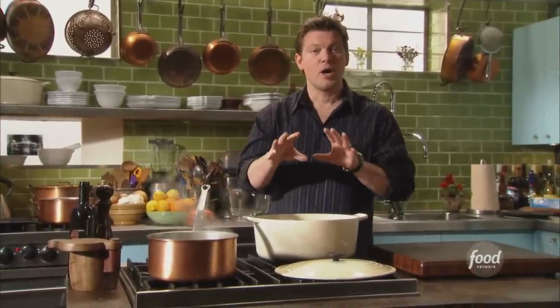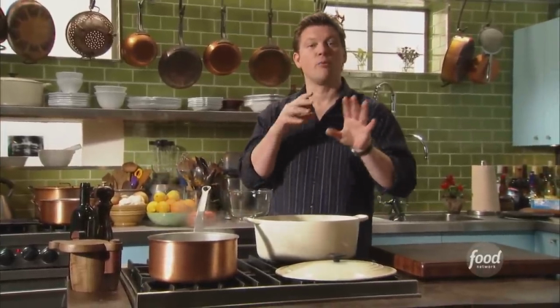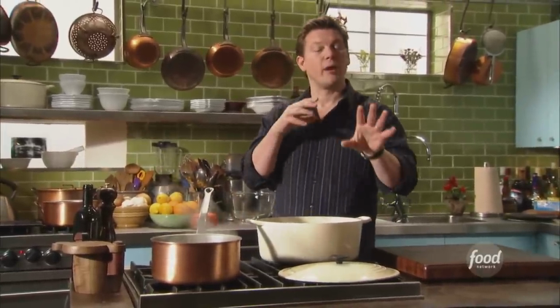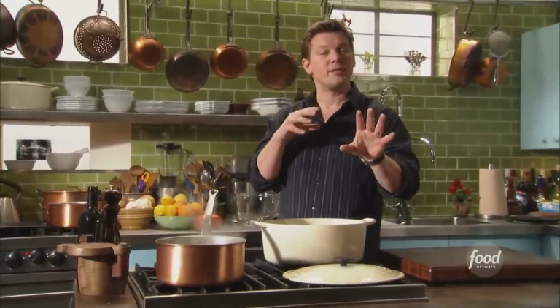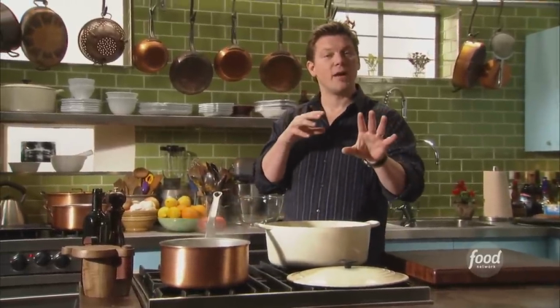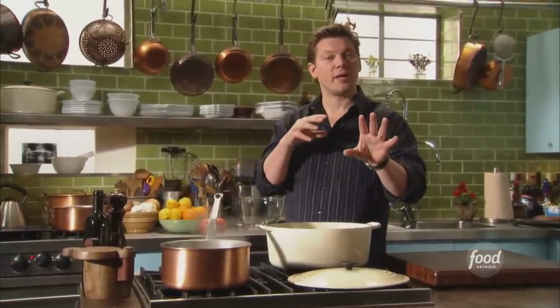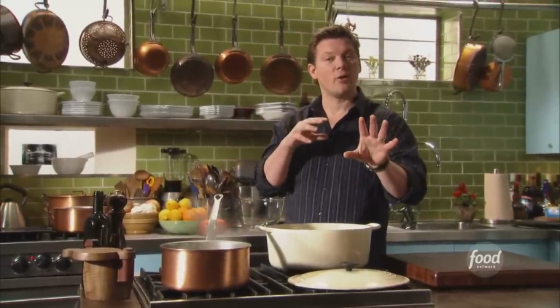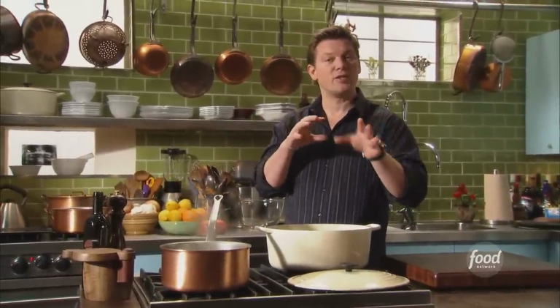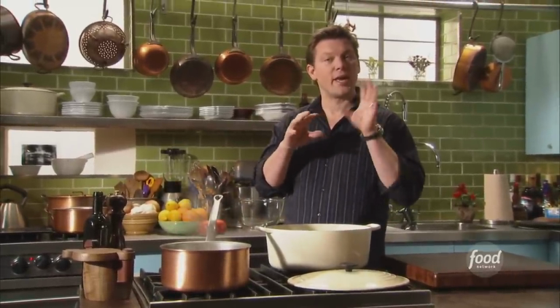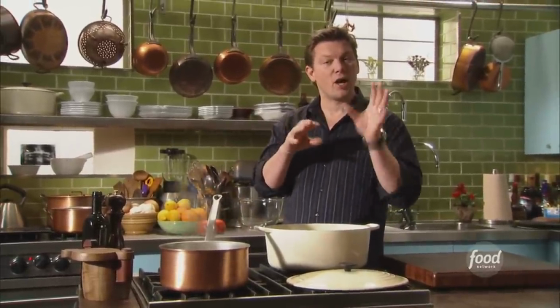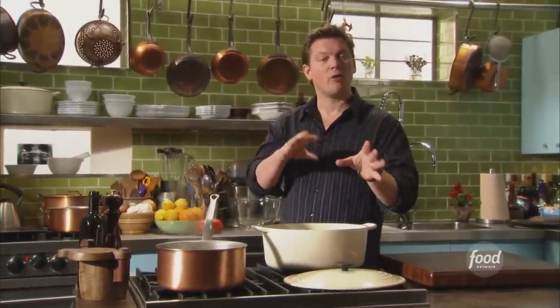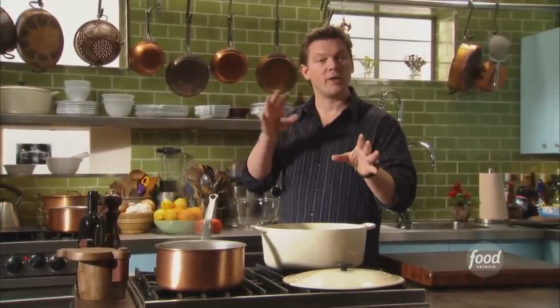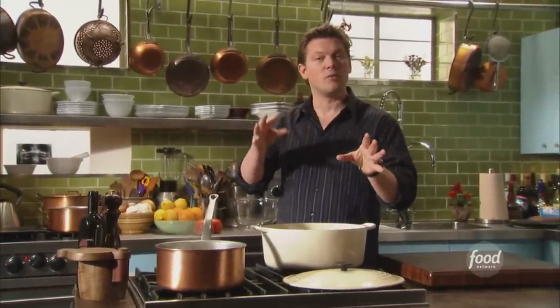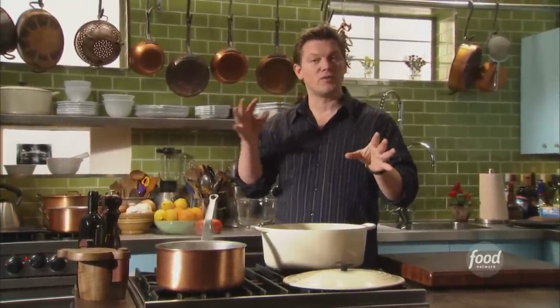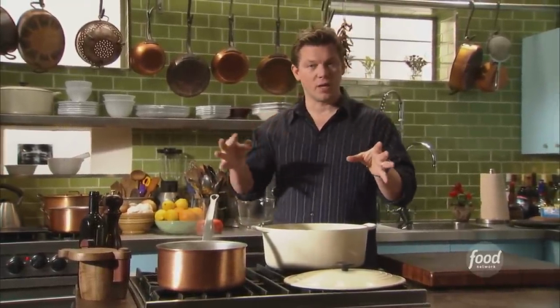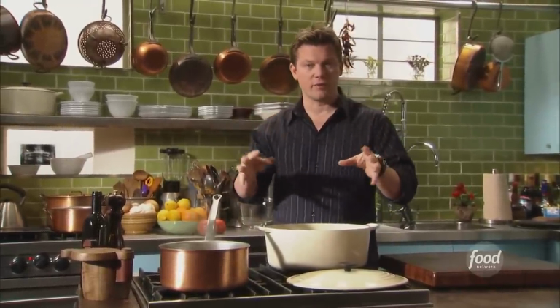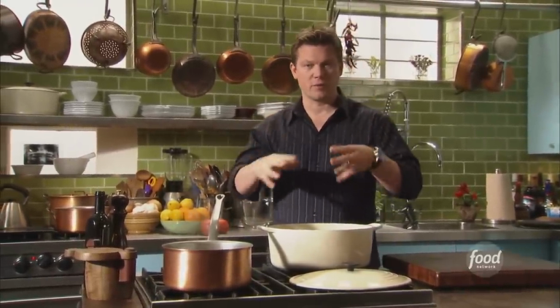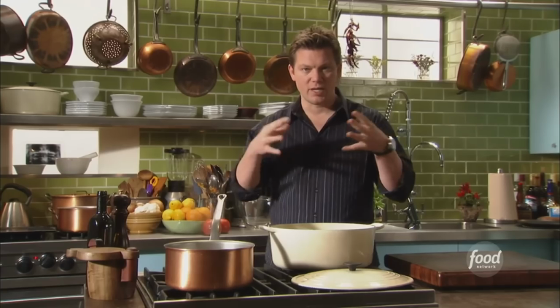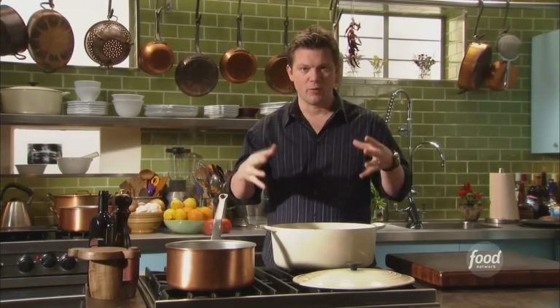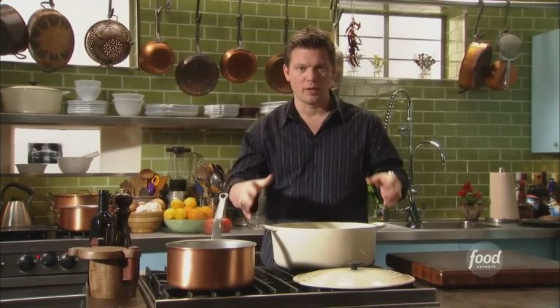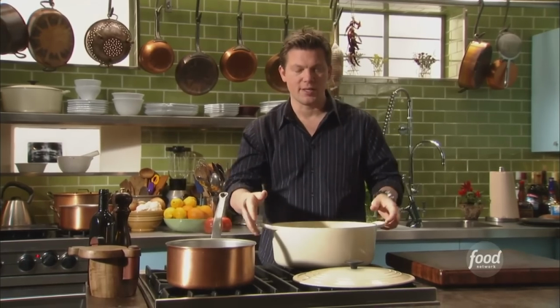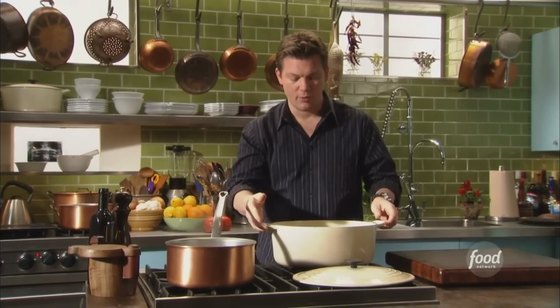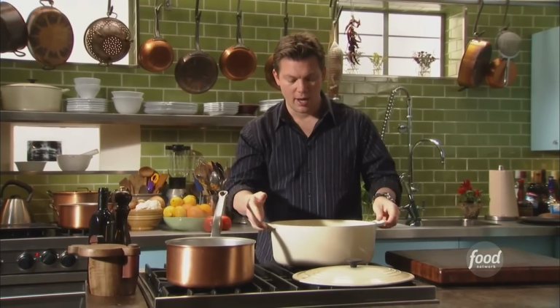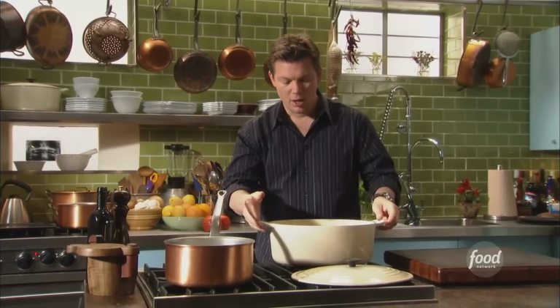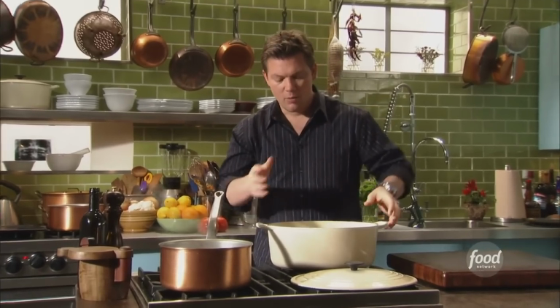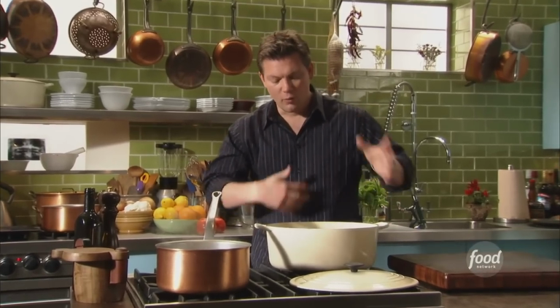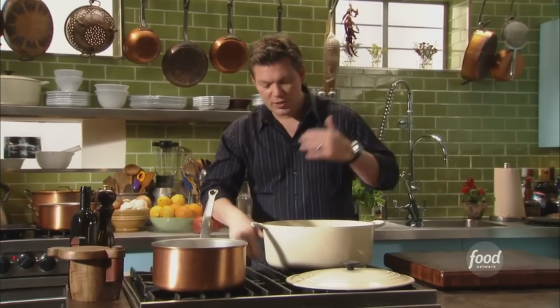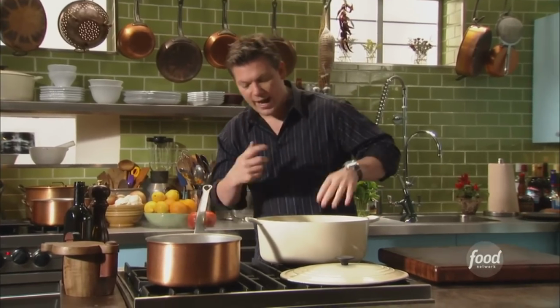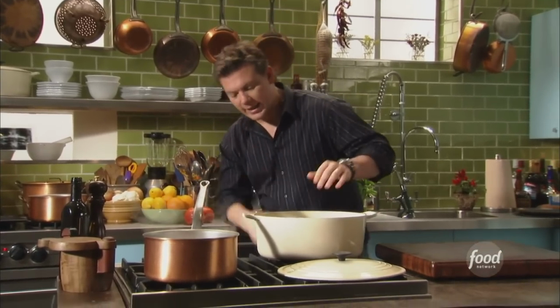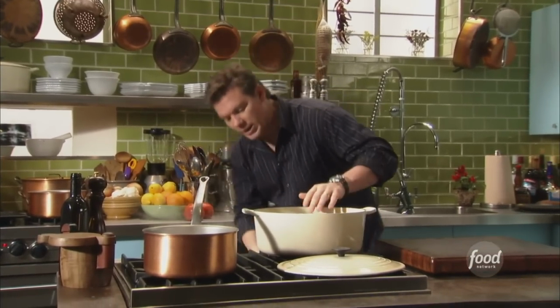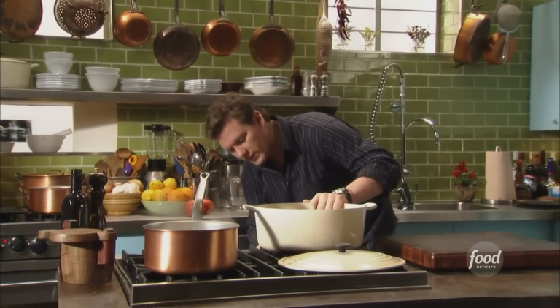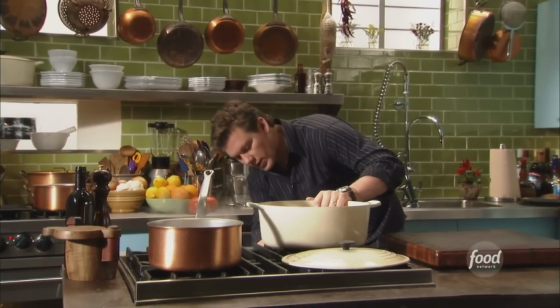When we braise stuff, like I always say, color equals flavor, so we definitely want it nice and brown before you start adding liquid to it.